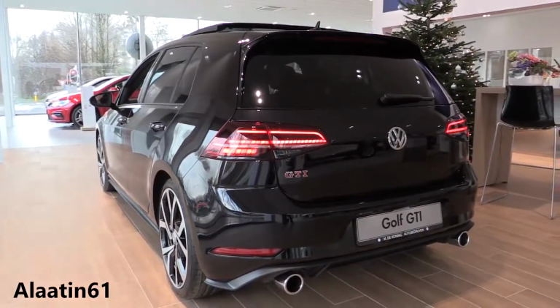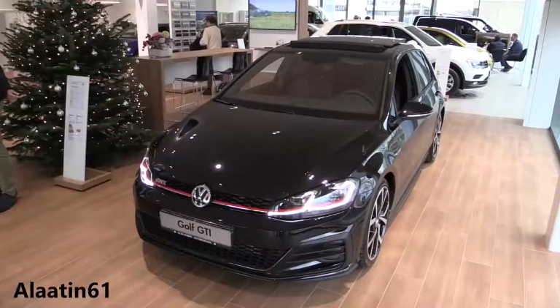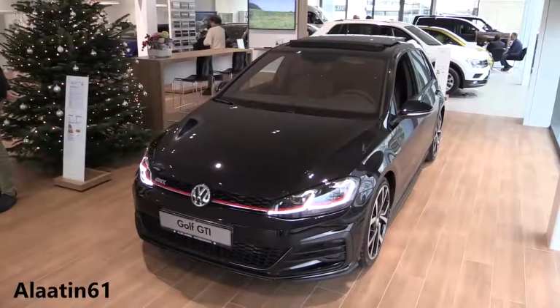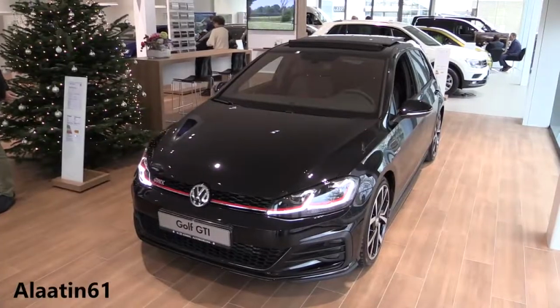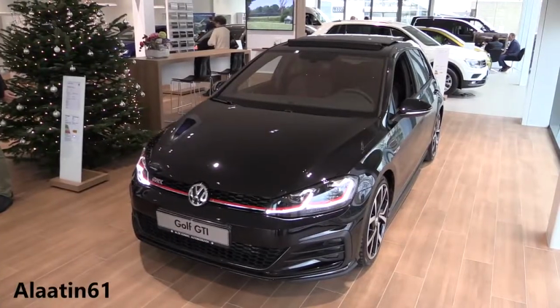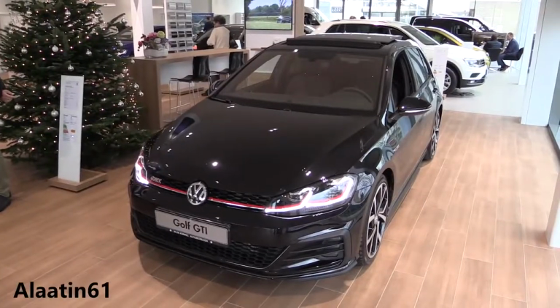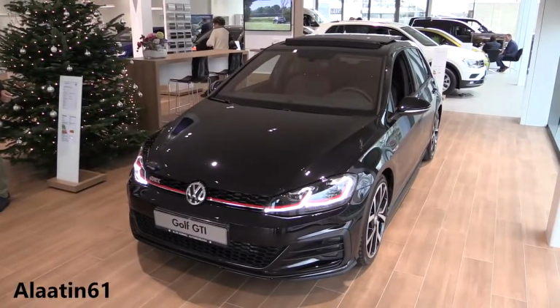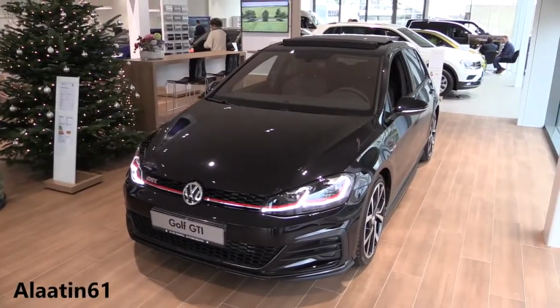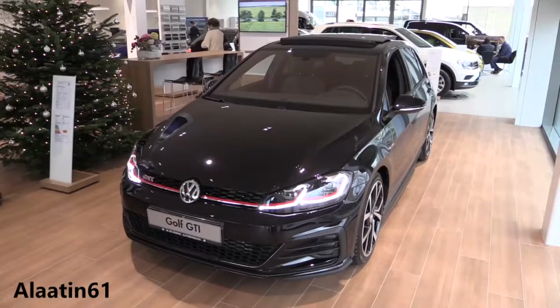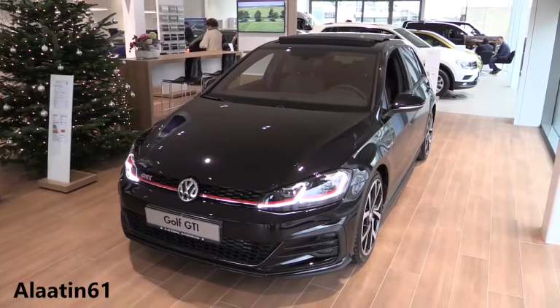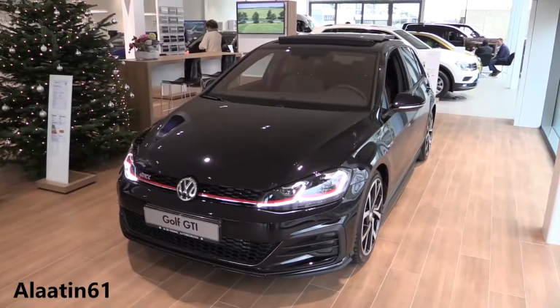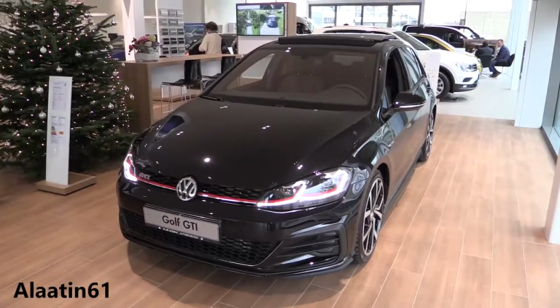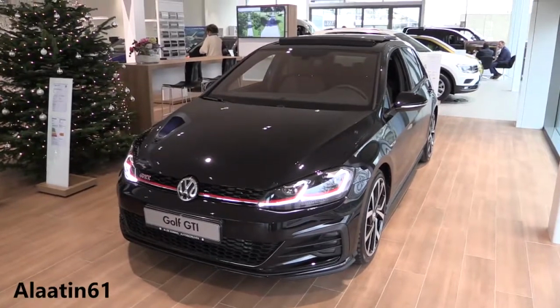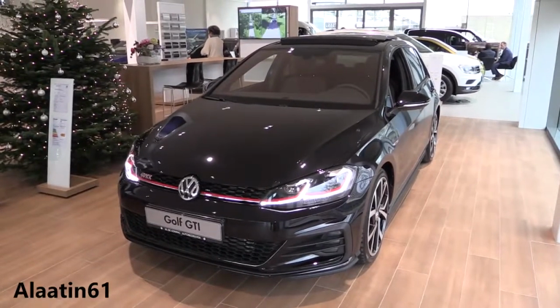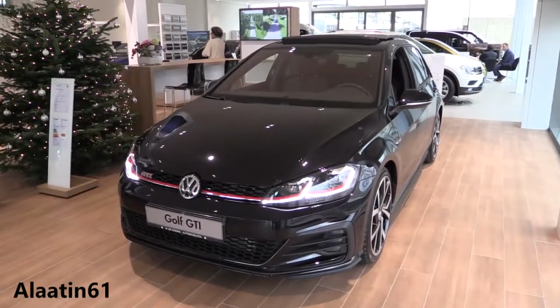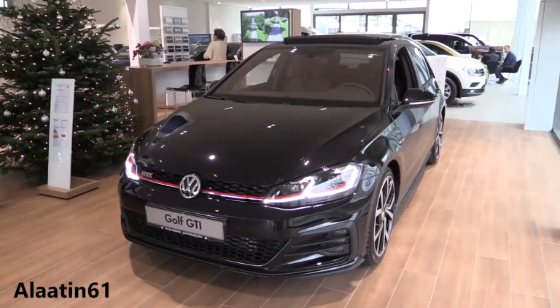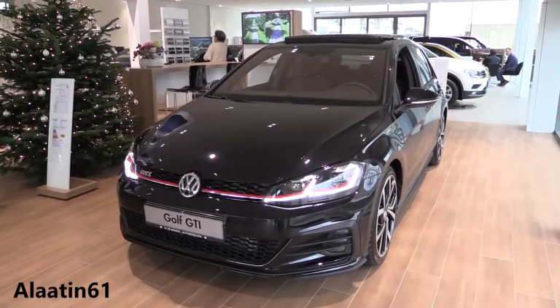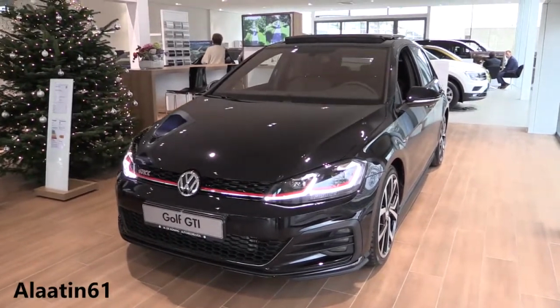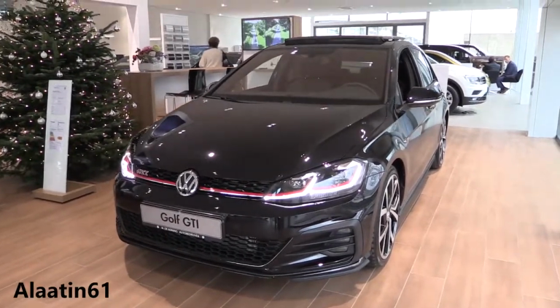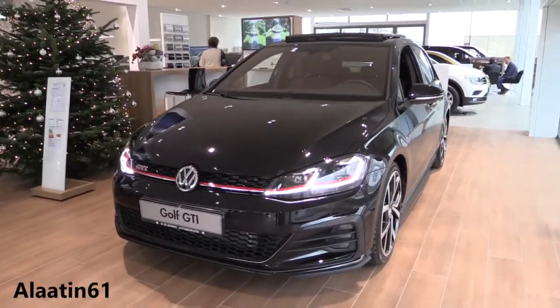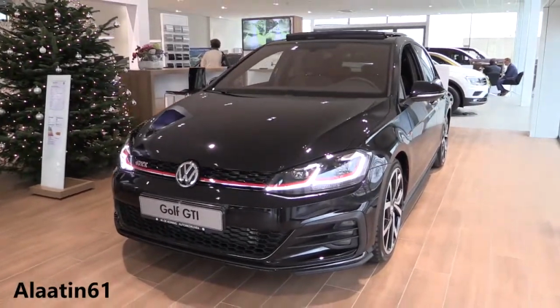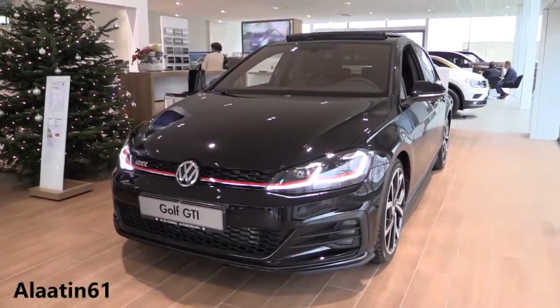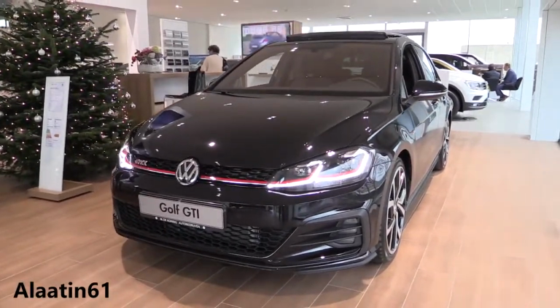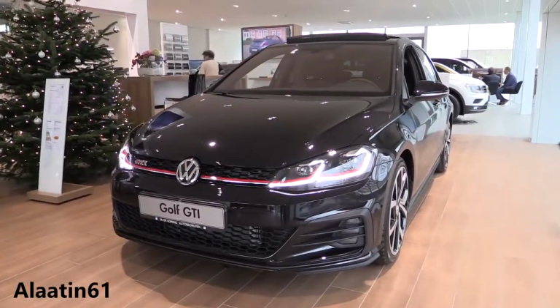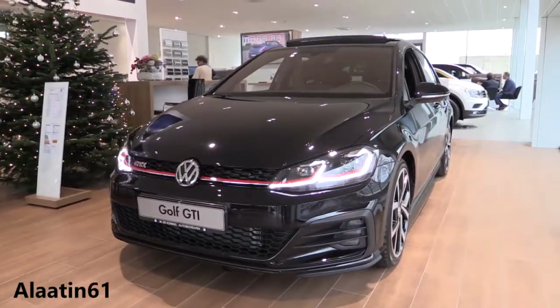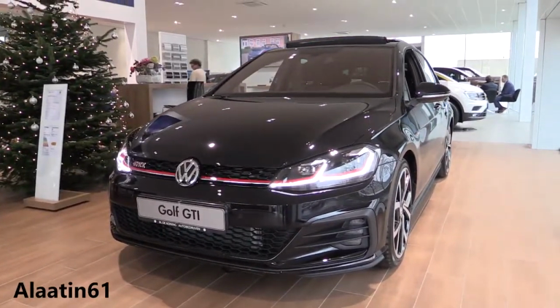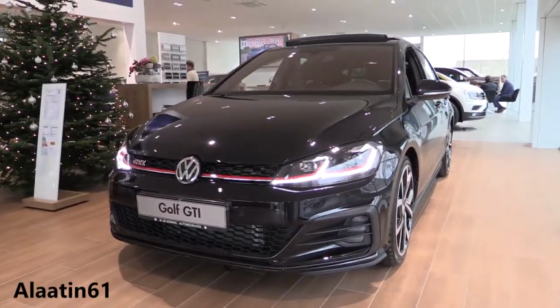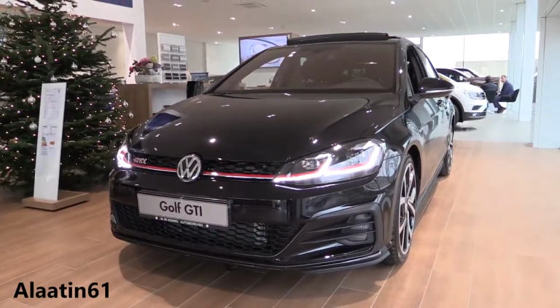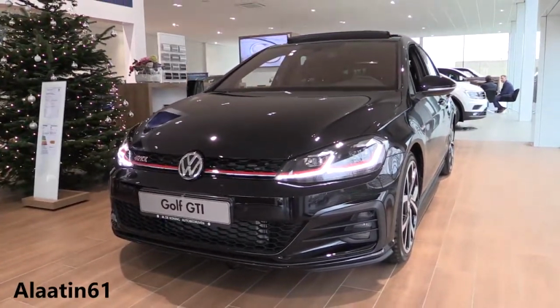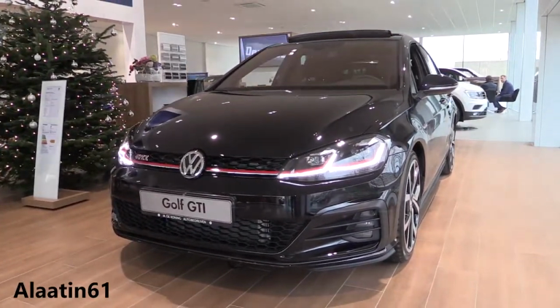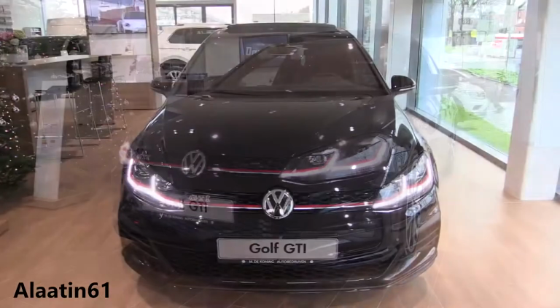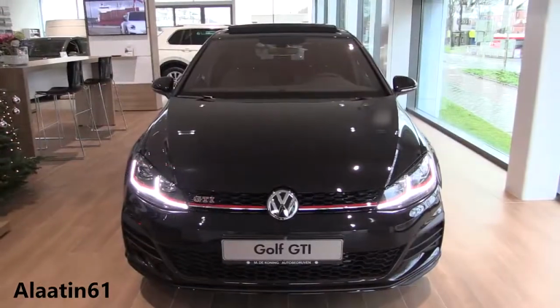Hey everyone, welcome to Aladdin 61. Today we will look at the brand new Volkswagen Golf GTI Performance.